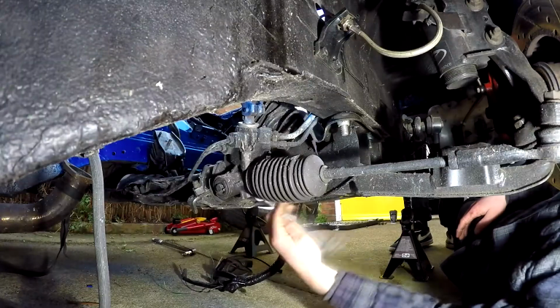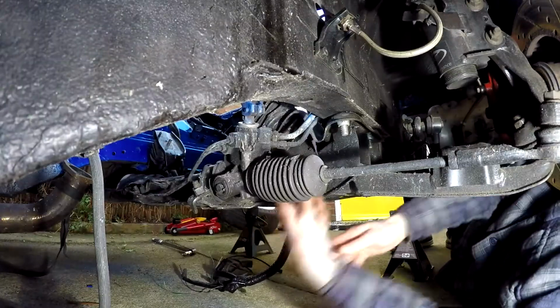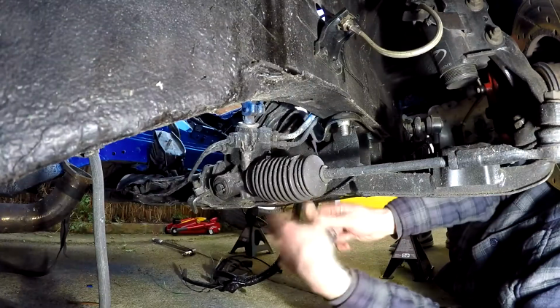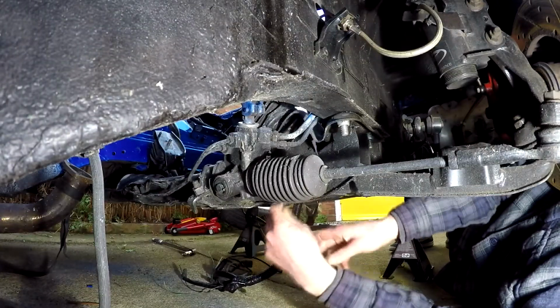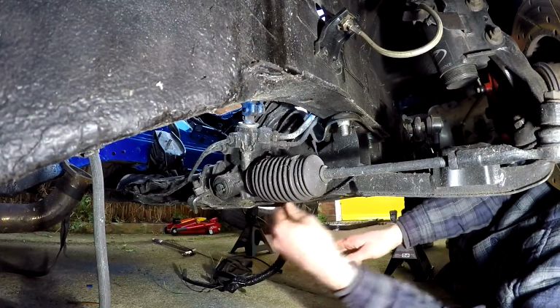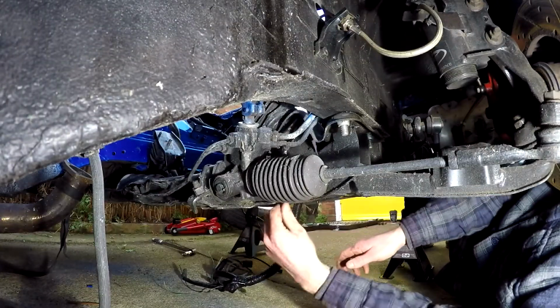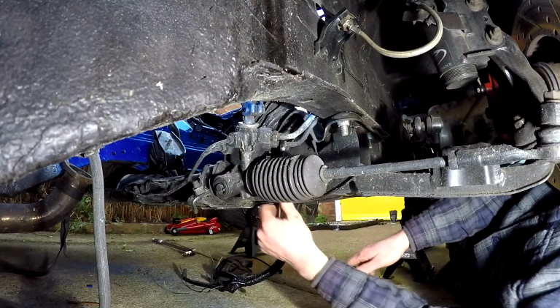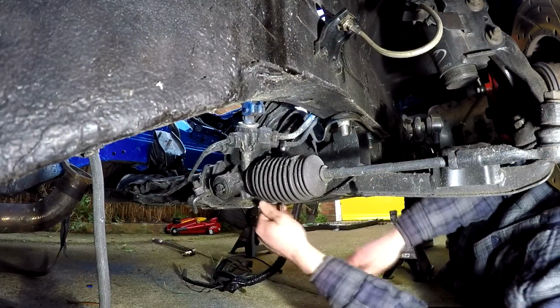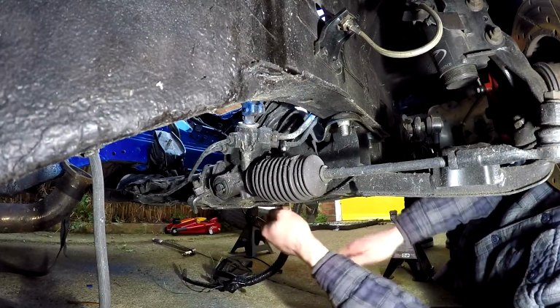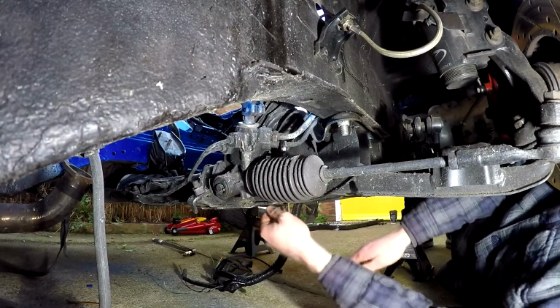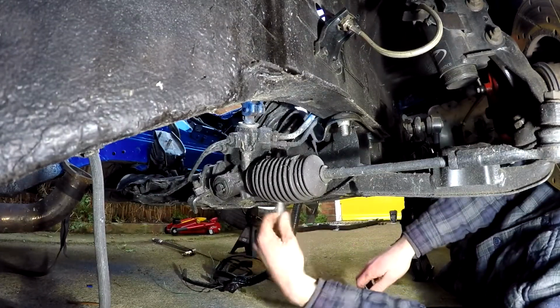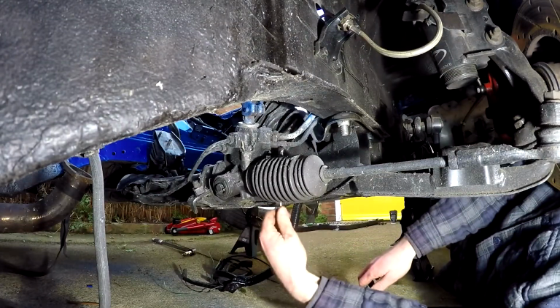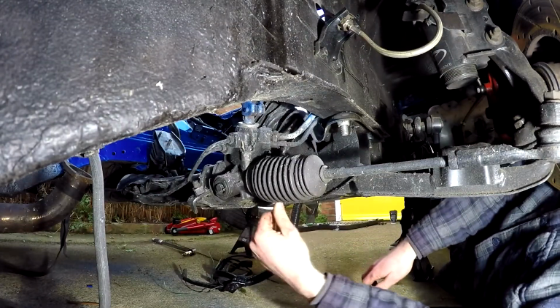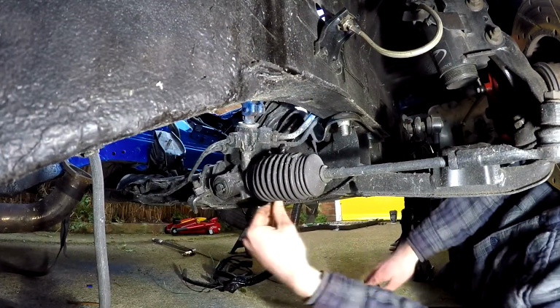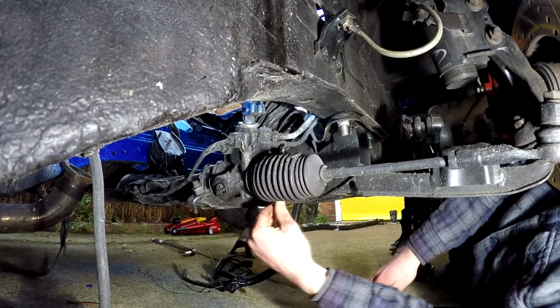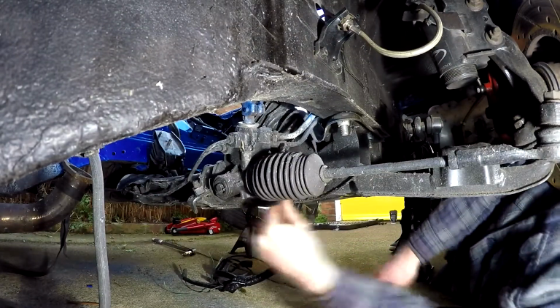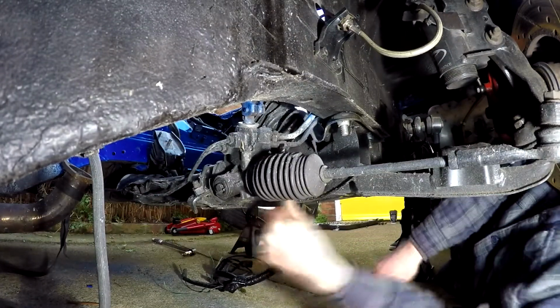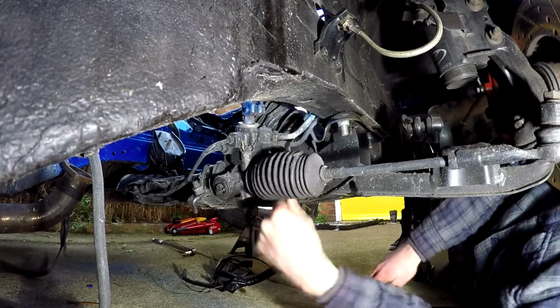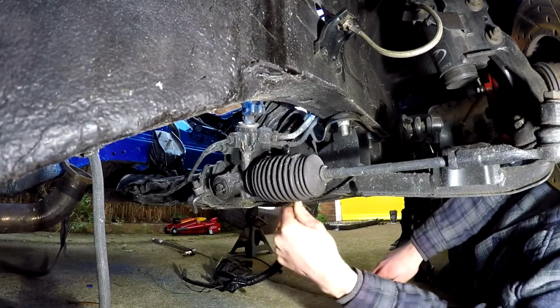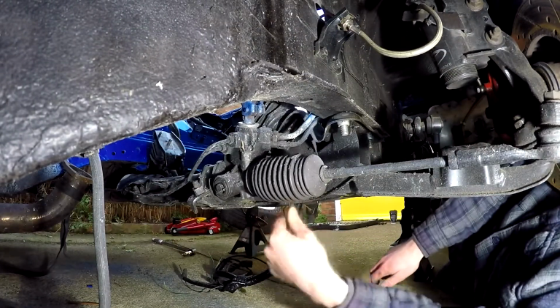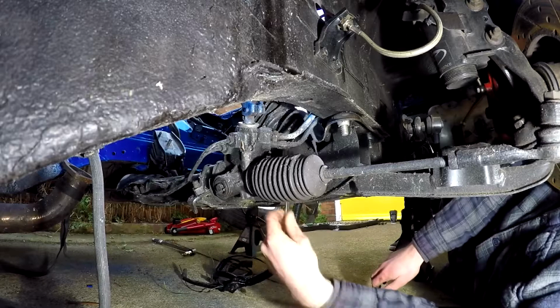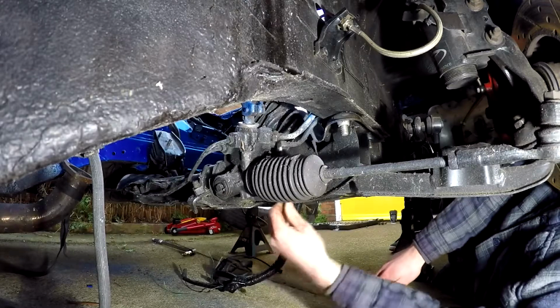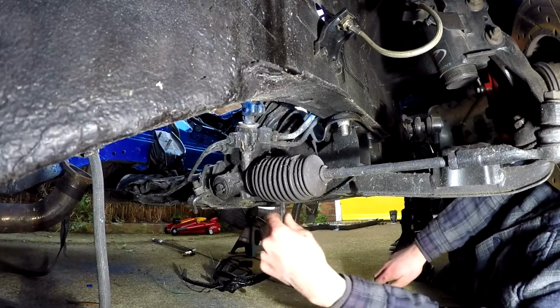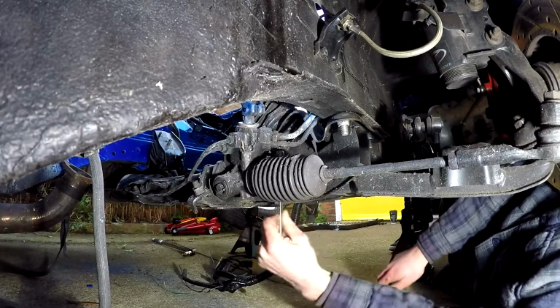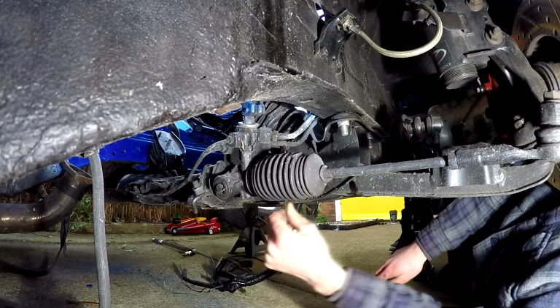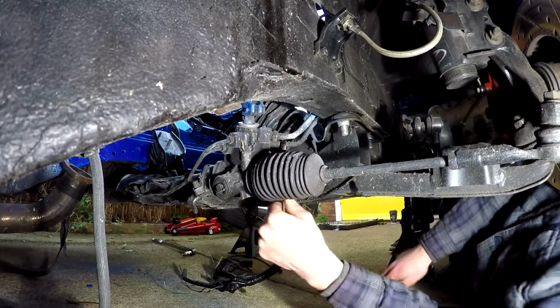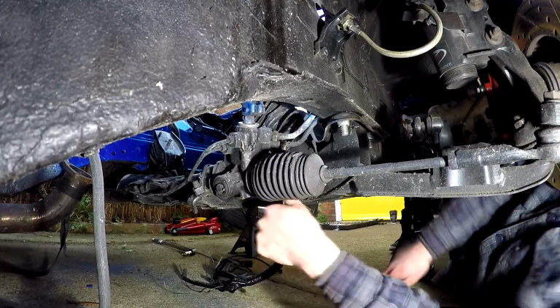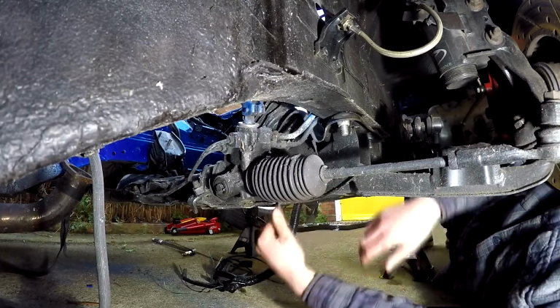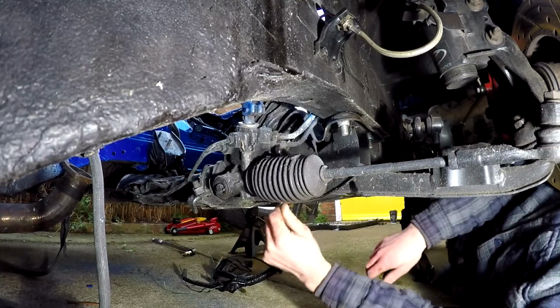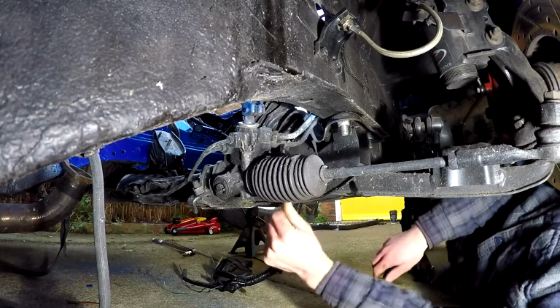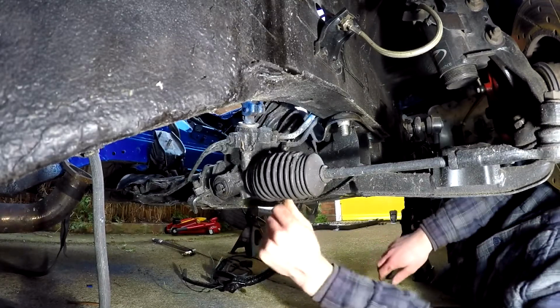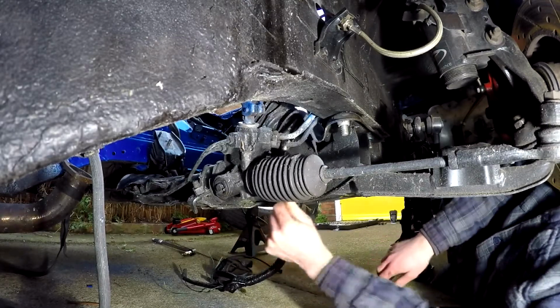Next, you'll want to disconnect the hydraulic lines that feed fluid to and from the reservoir so they're not attached to the steering rack. This will make removal easier.